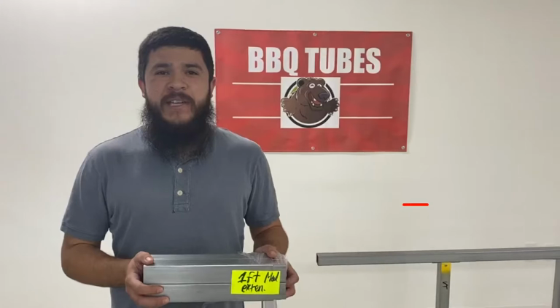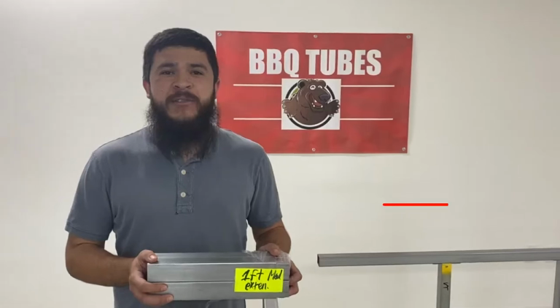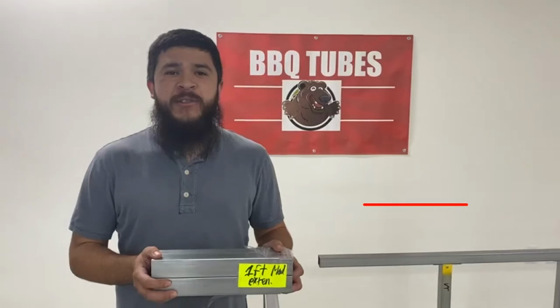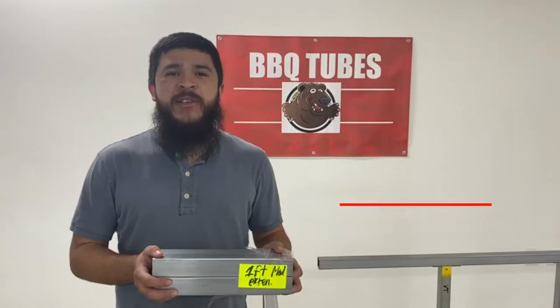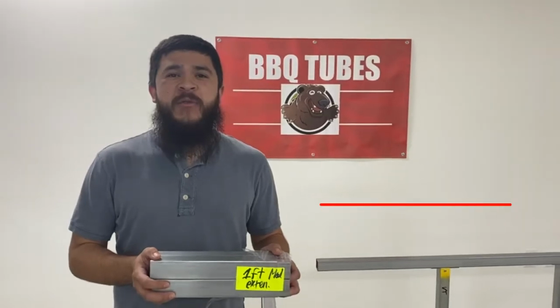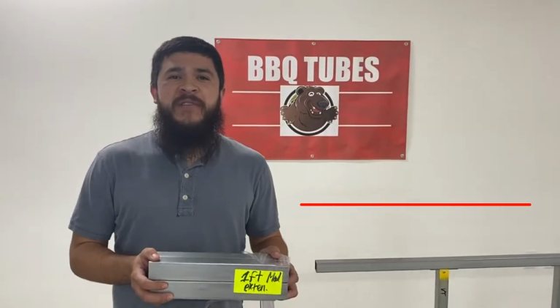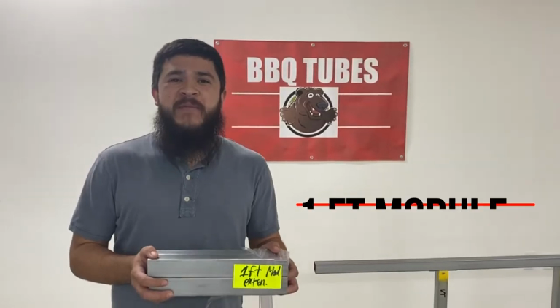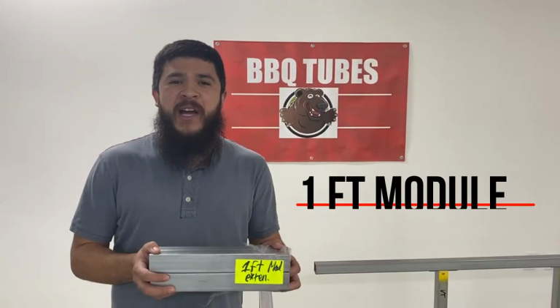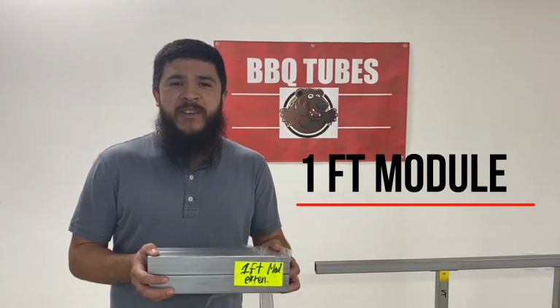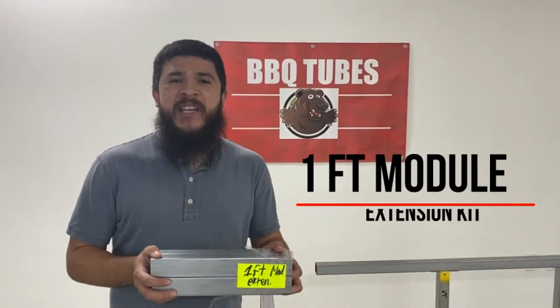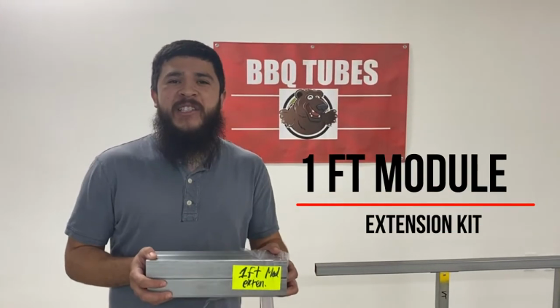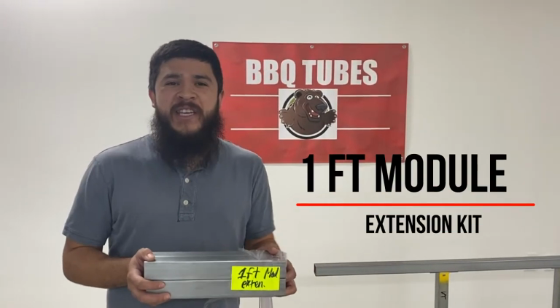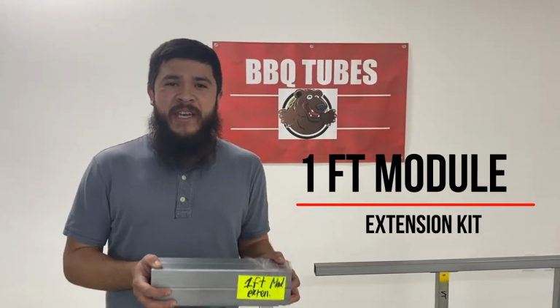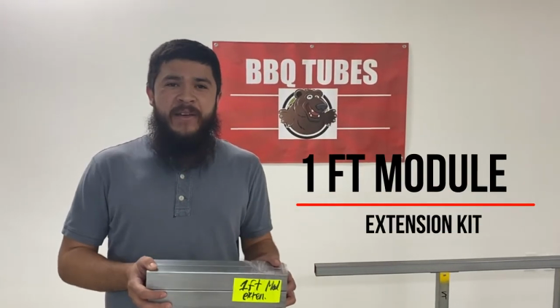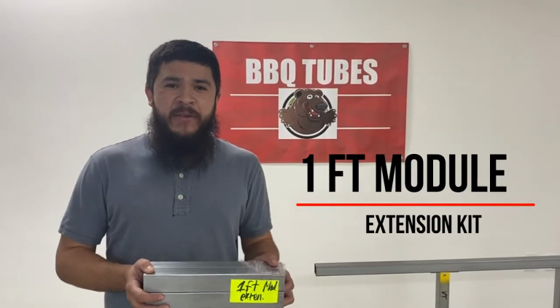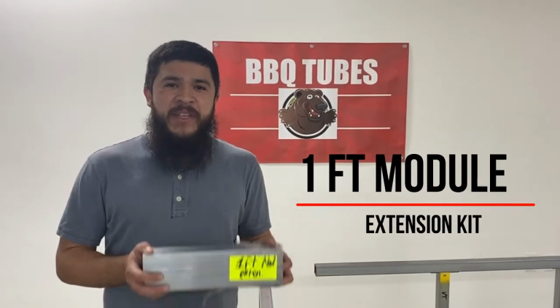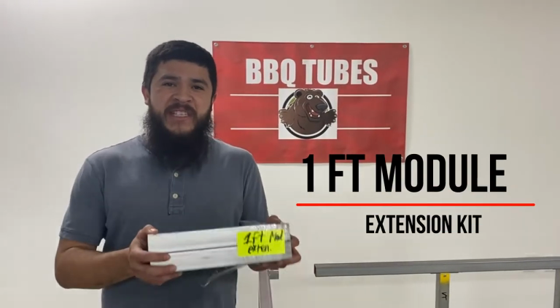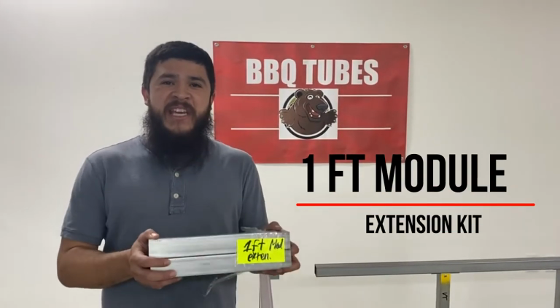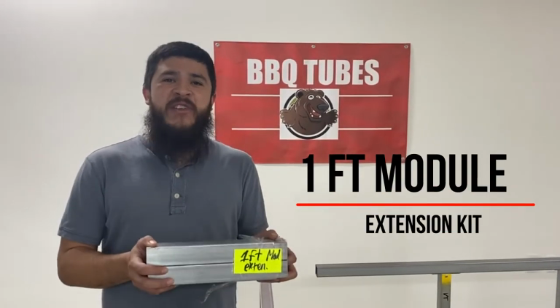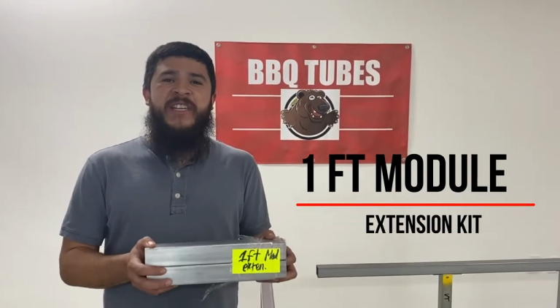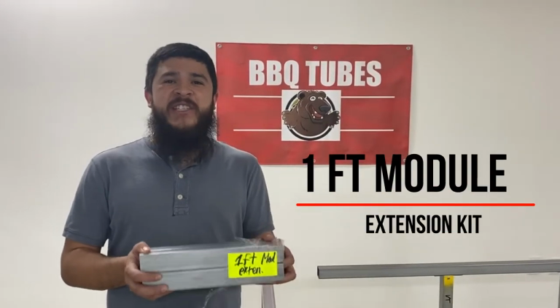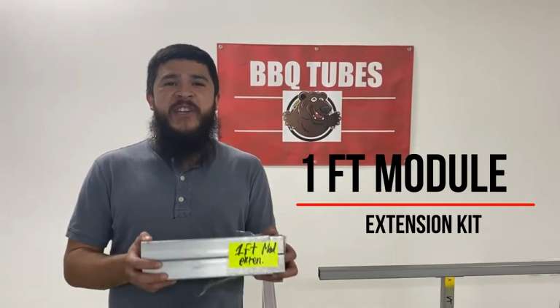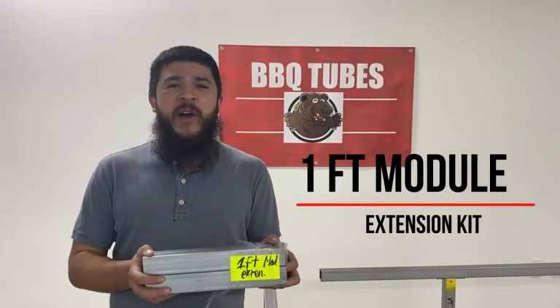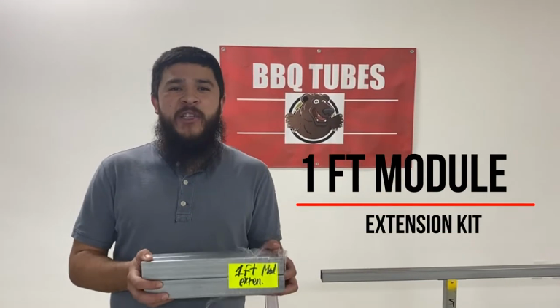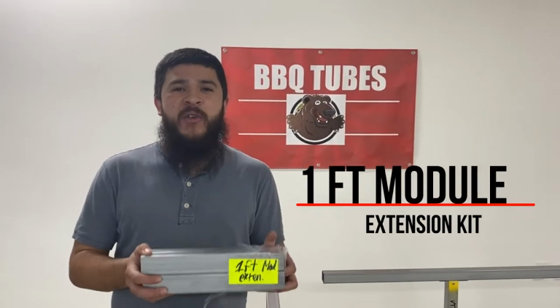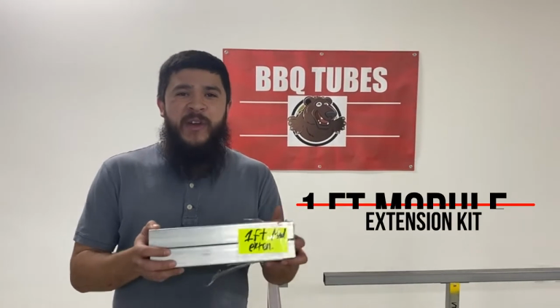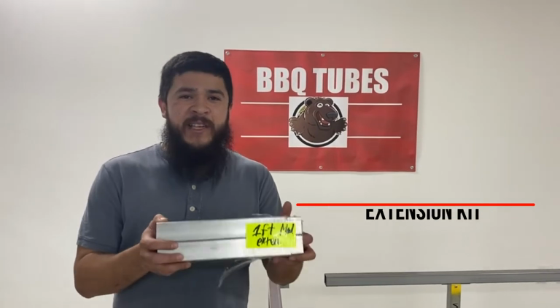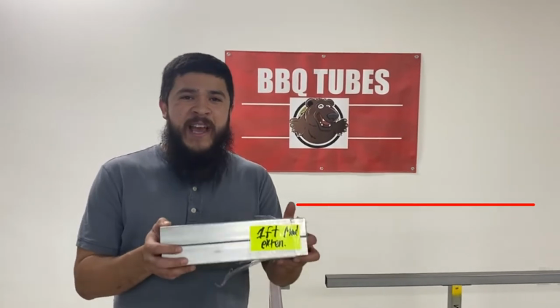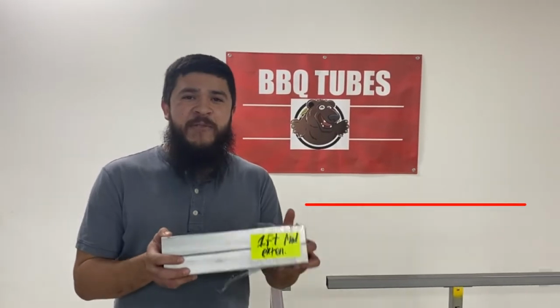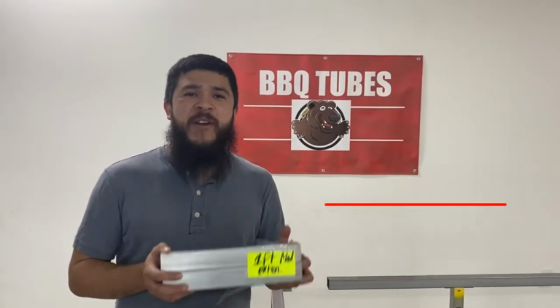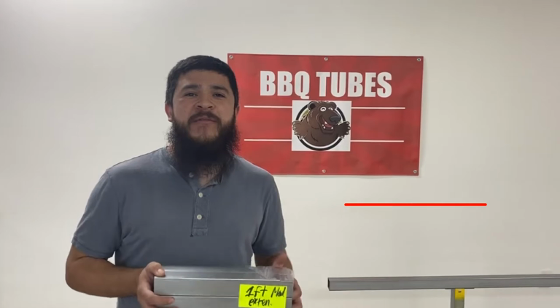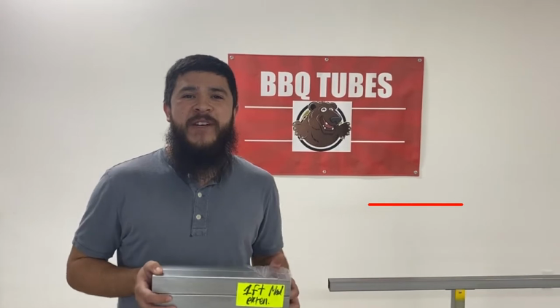Introducing the one foot module extension kit. With this kit you can extend your module exactly one foot.